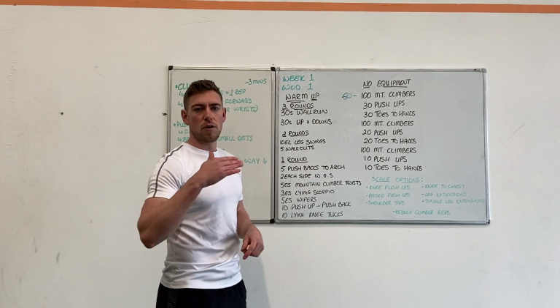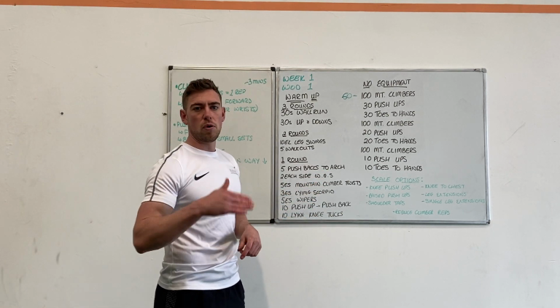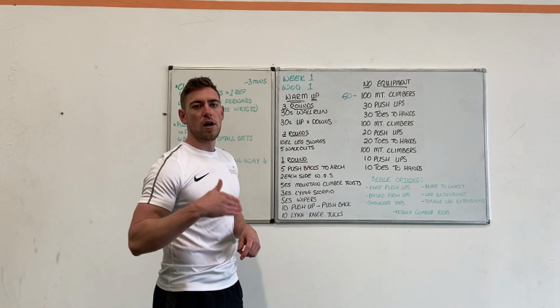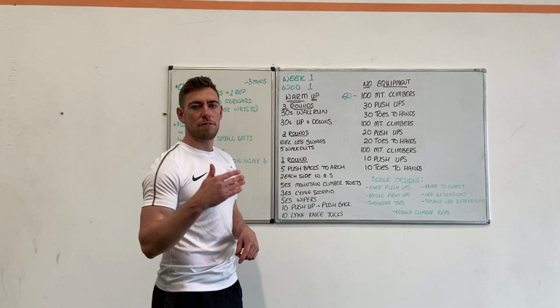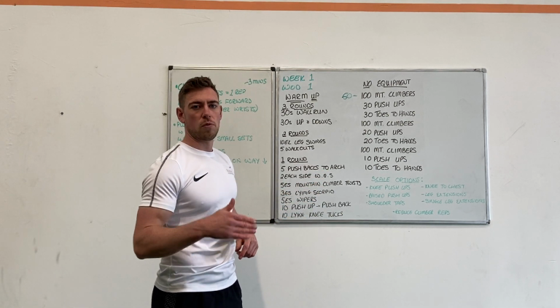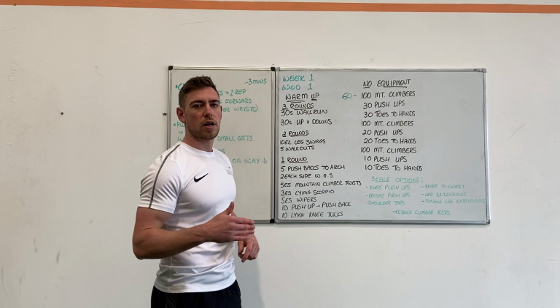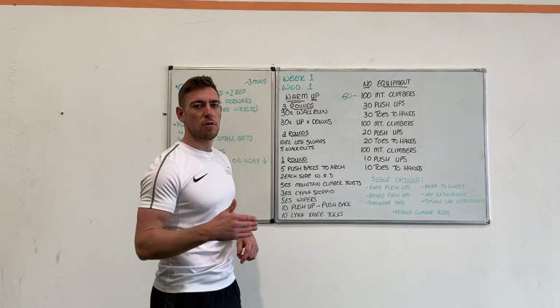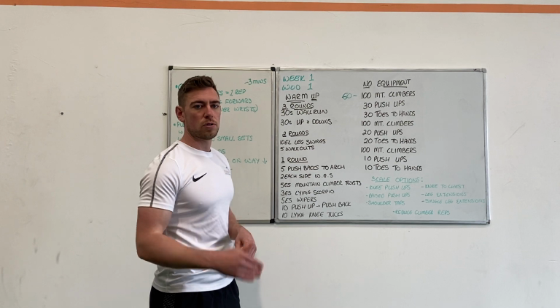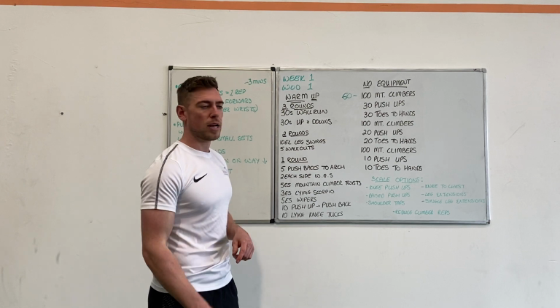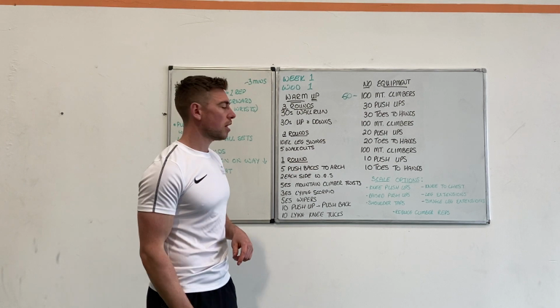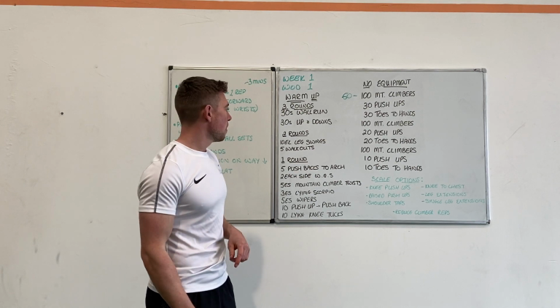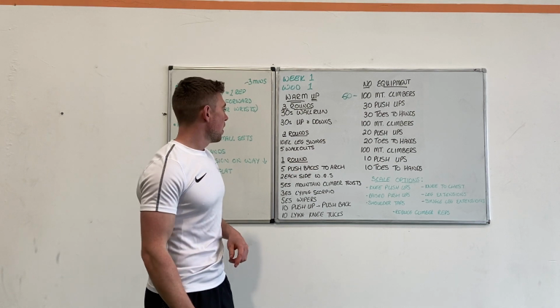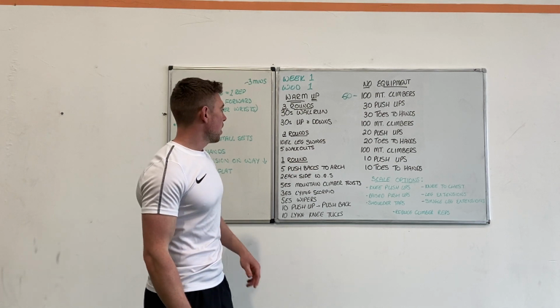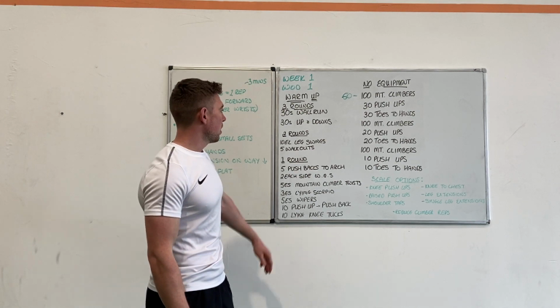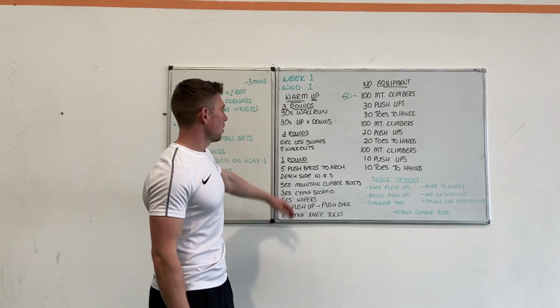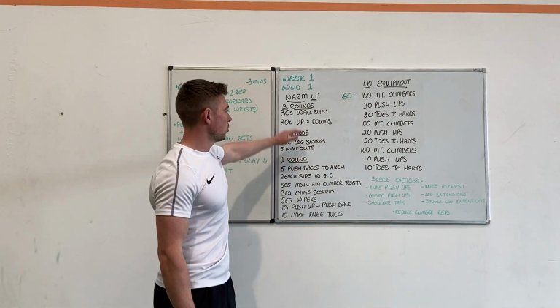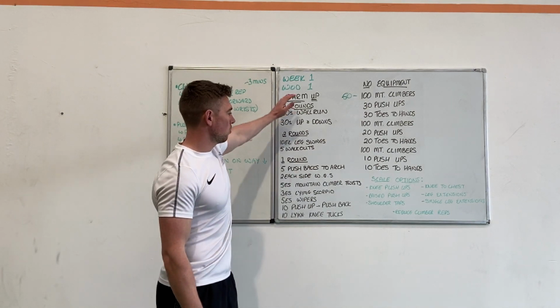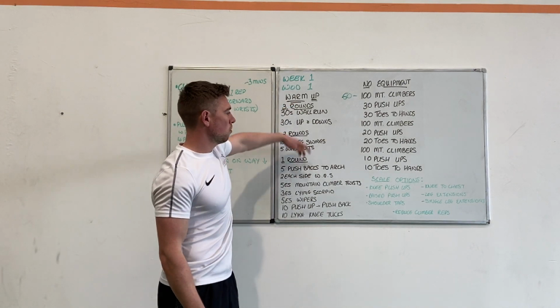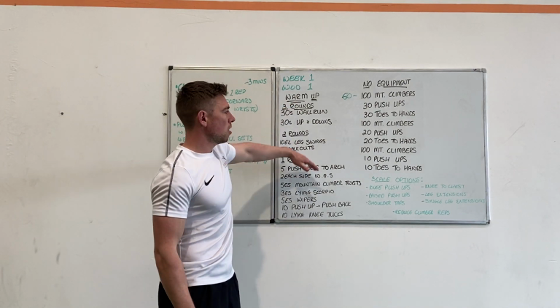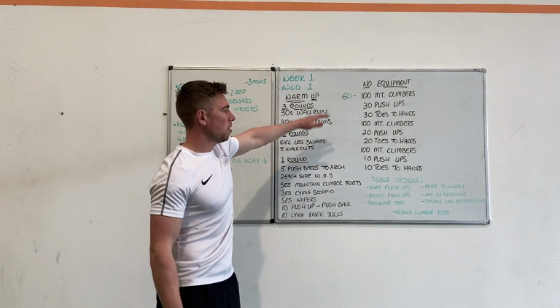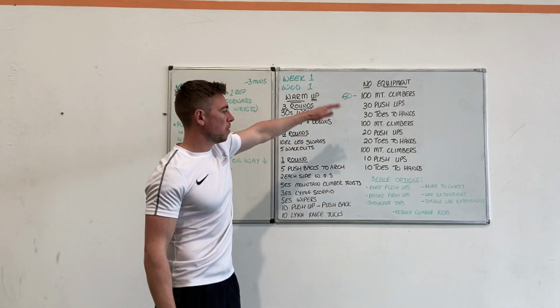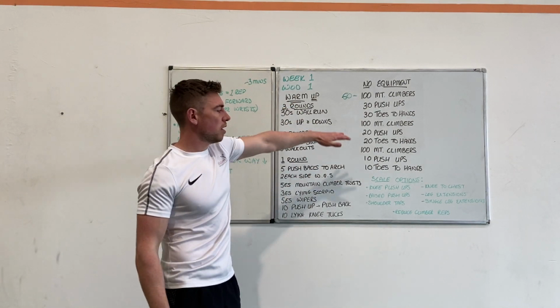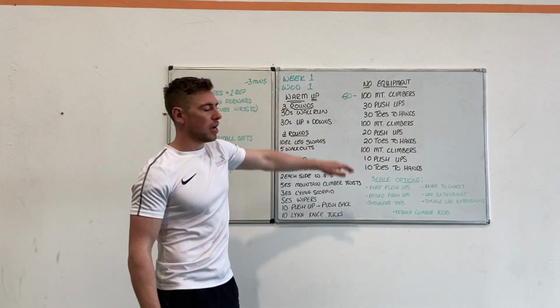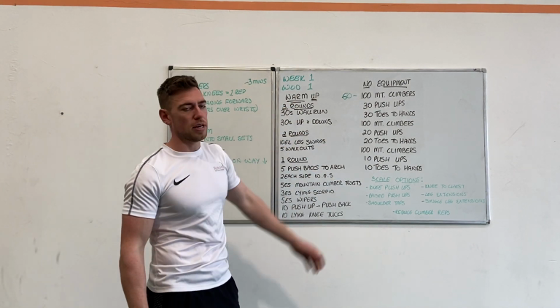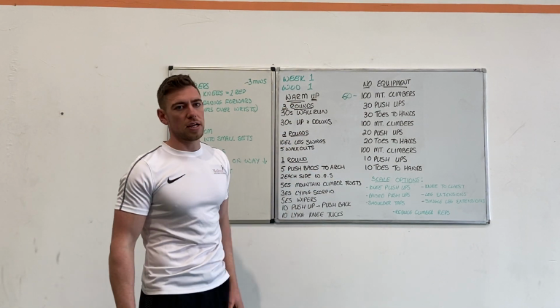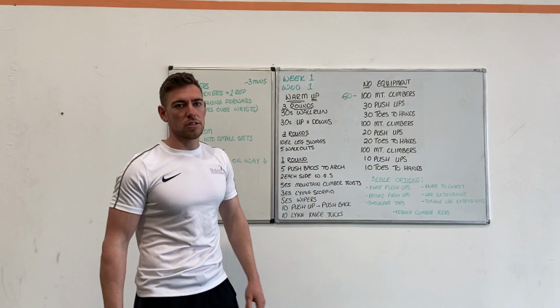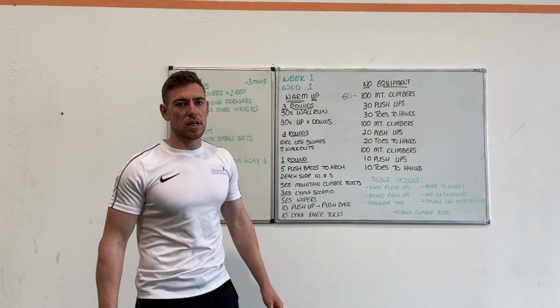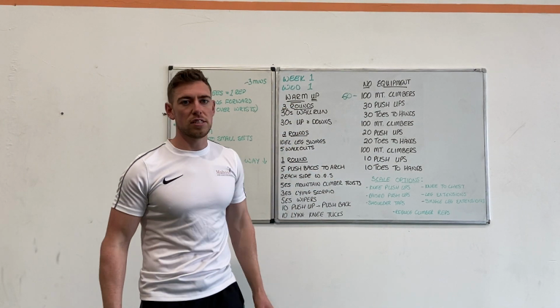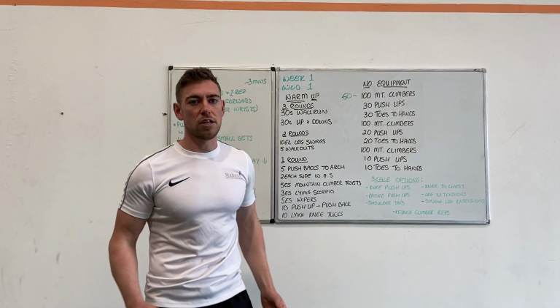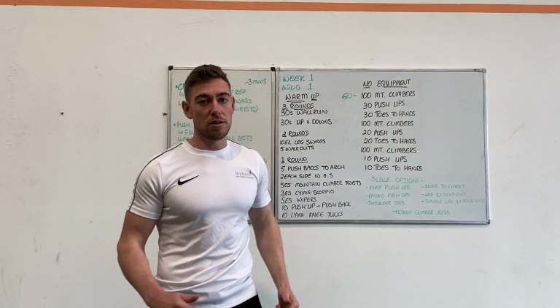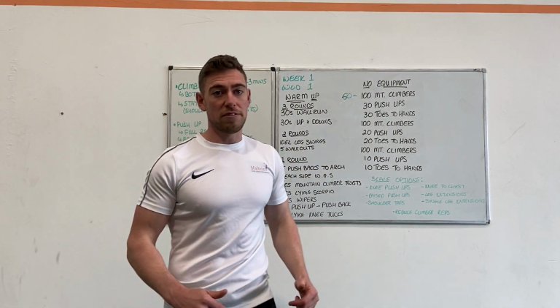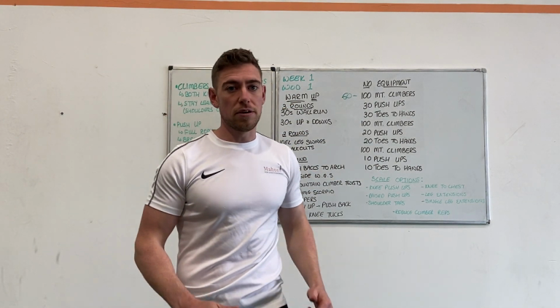That's the workout explained. I'll also have a flow of the workout, and then we'll go through the warm-up and the exercises in another video.